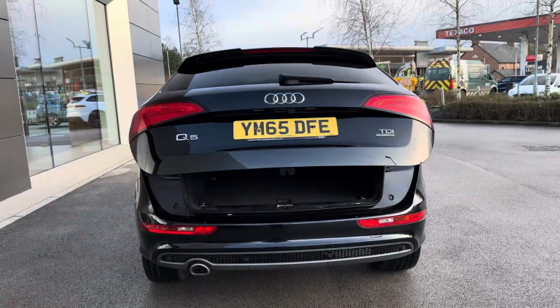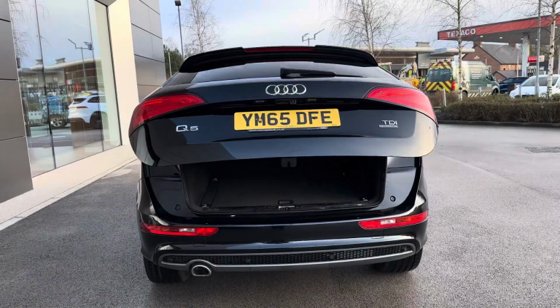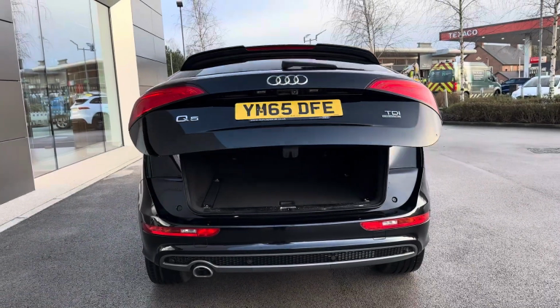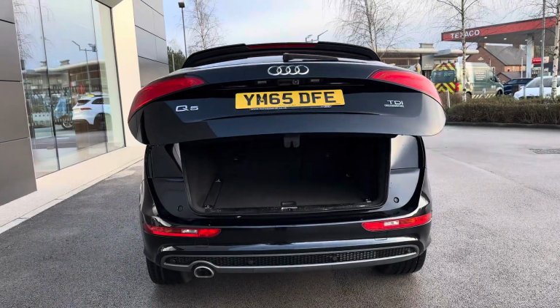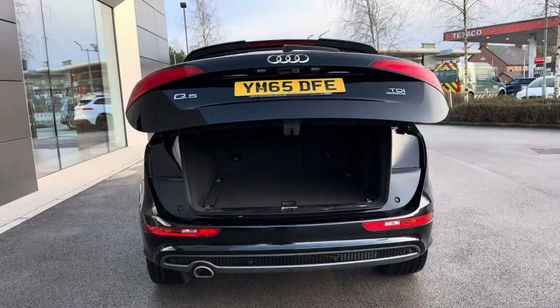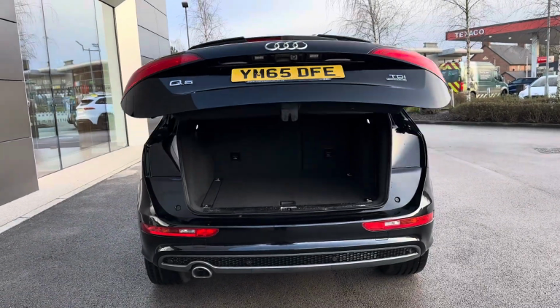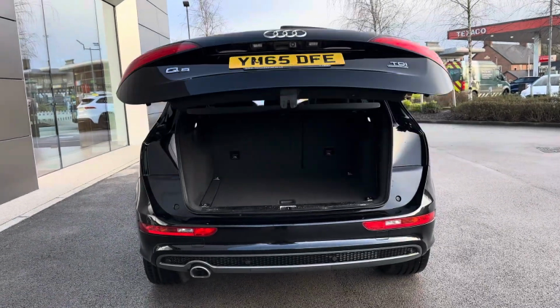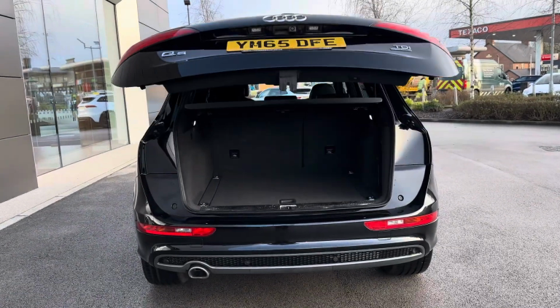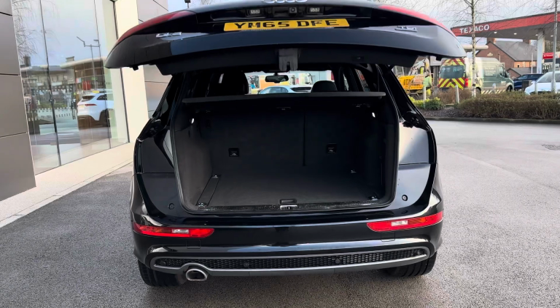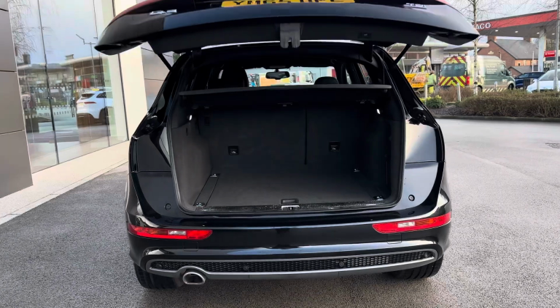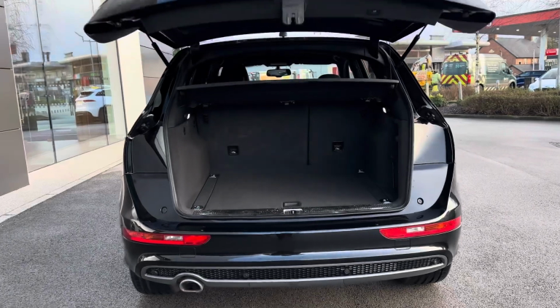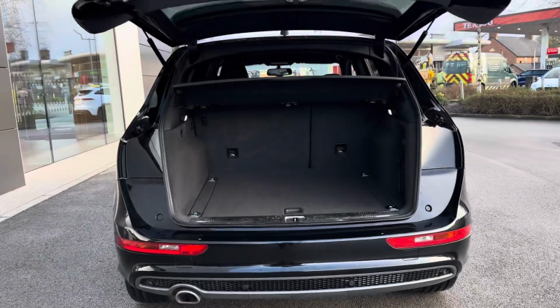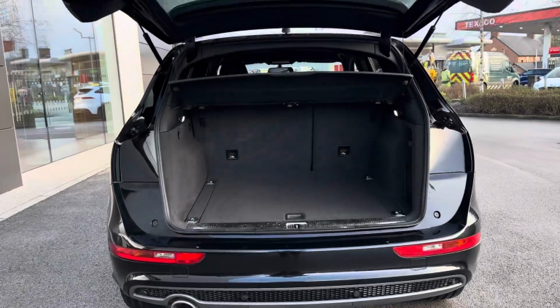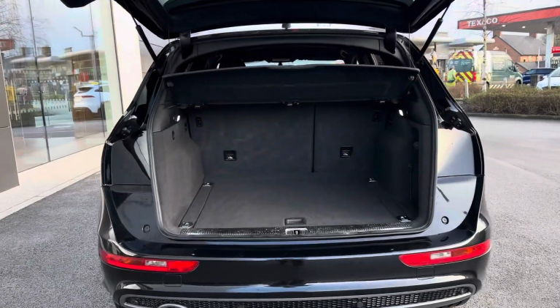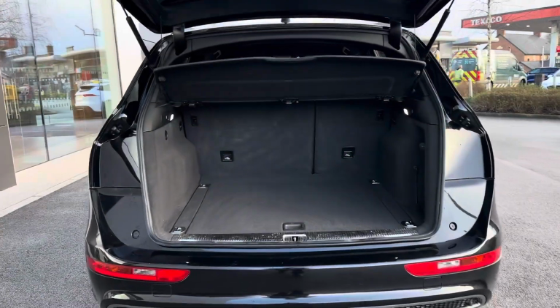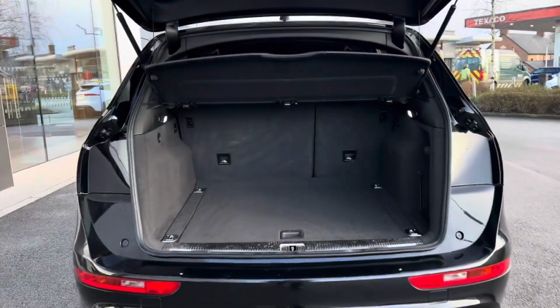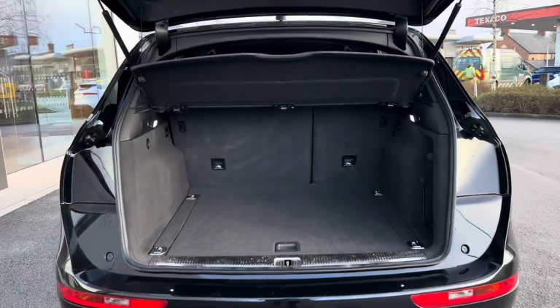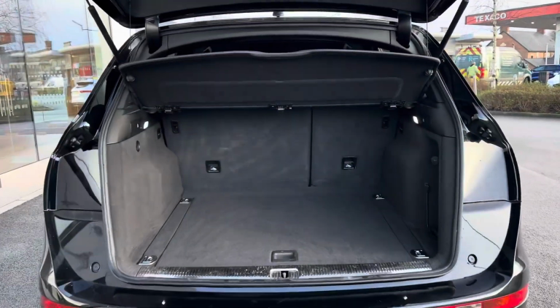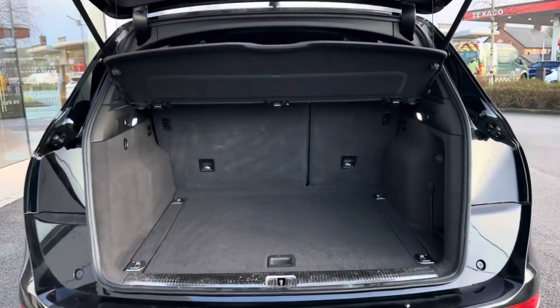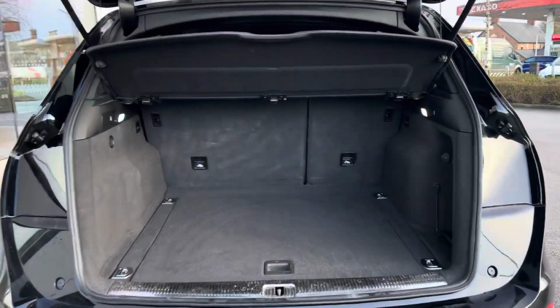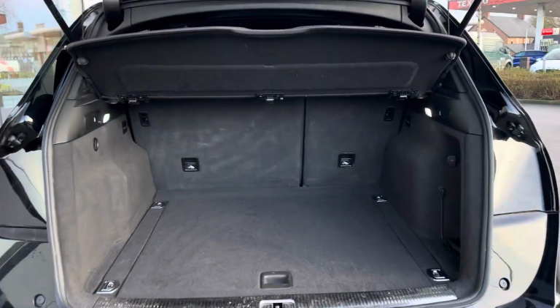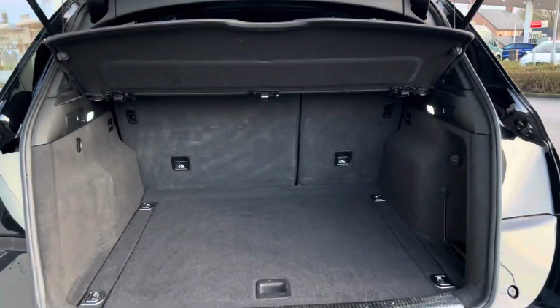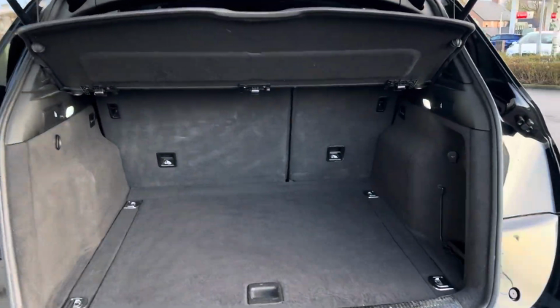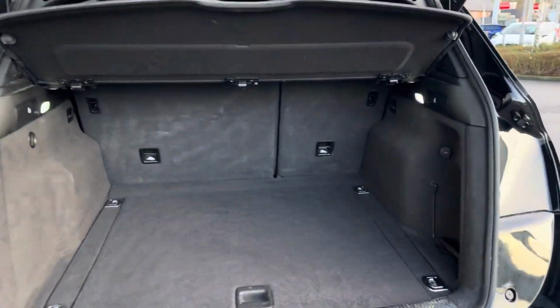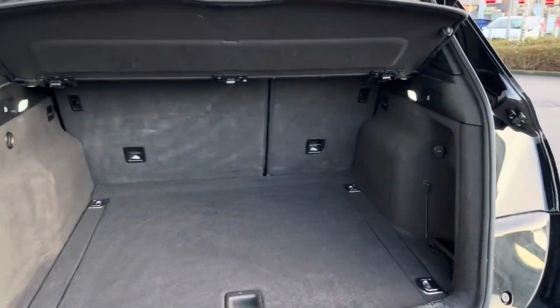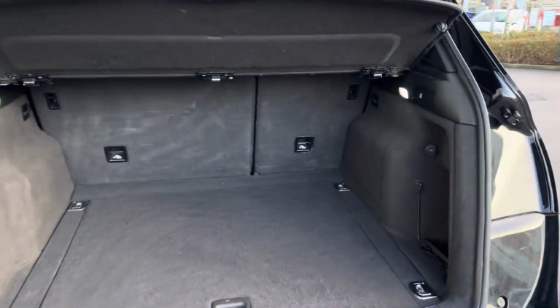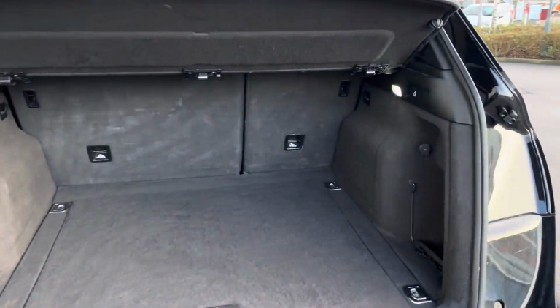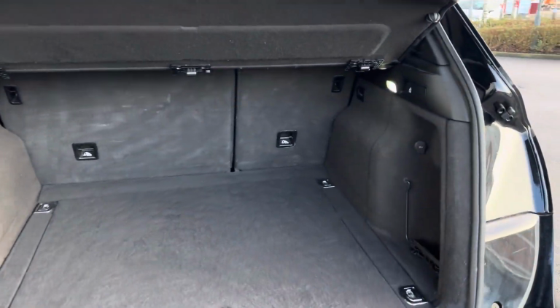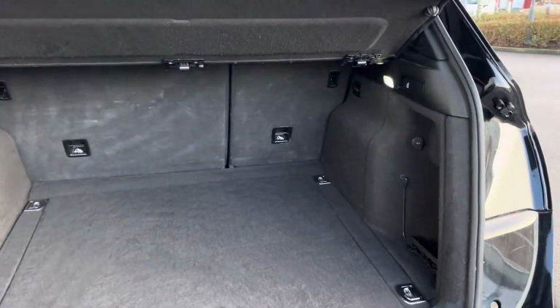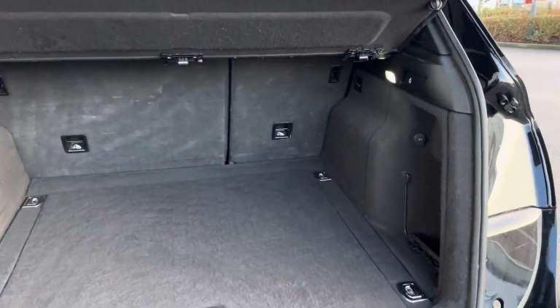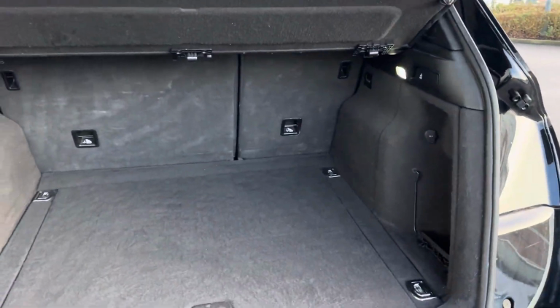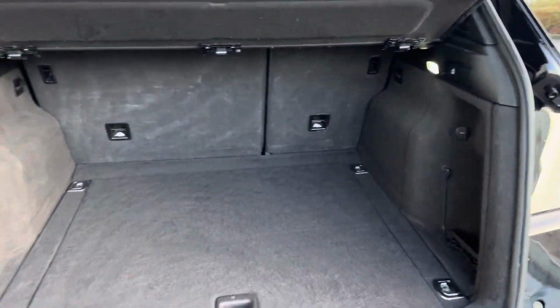Adding to the convenience, we have the power tailgate opening up to give you this spacious boot, perfect for shopping and luggage.